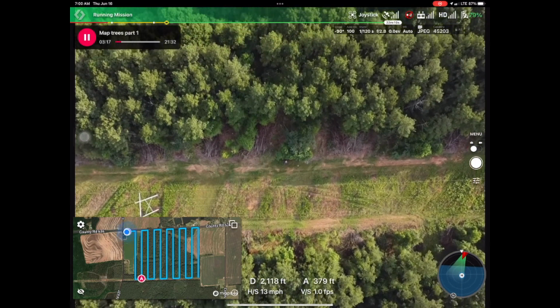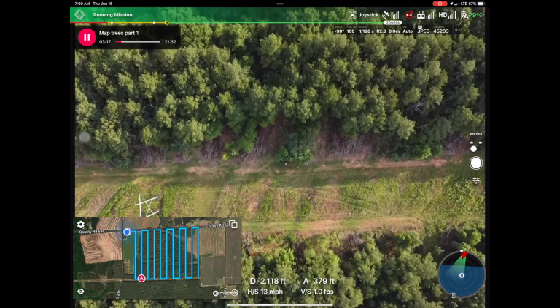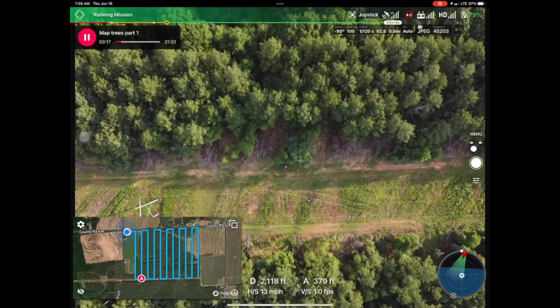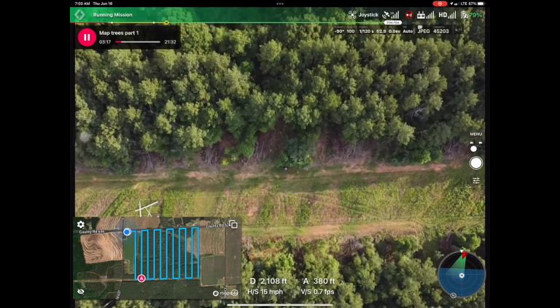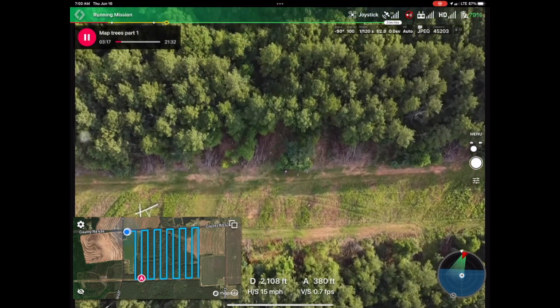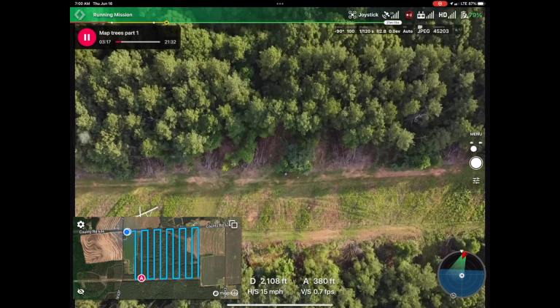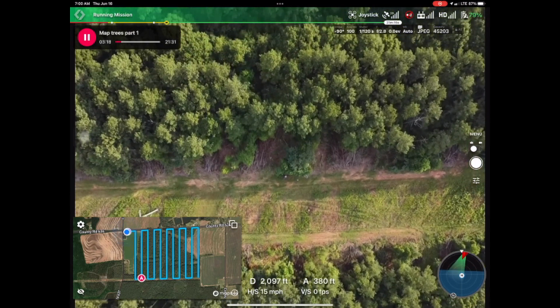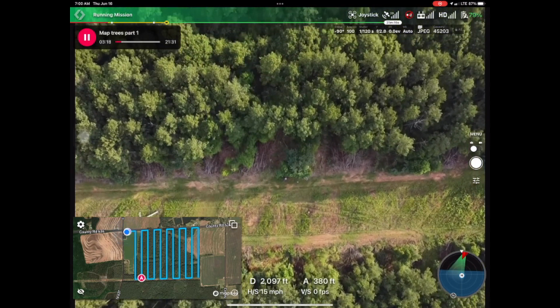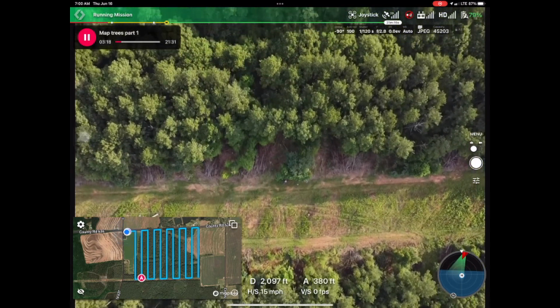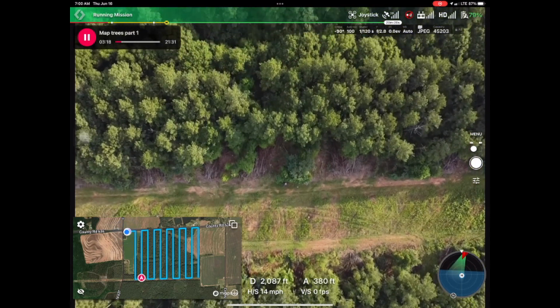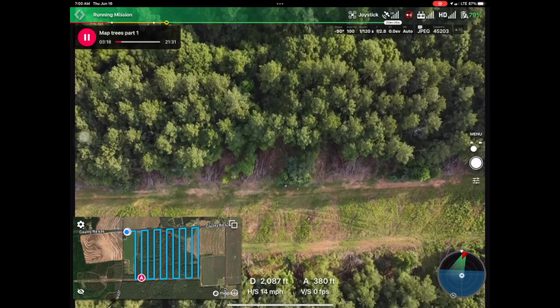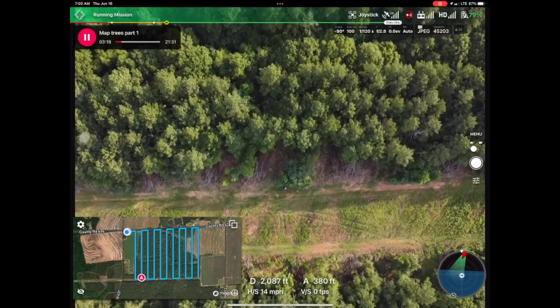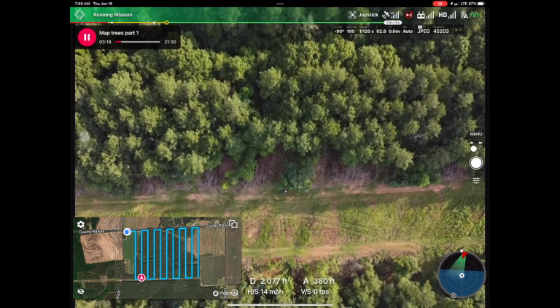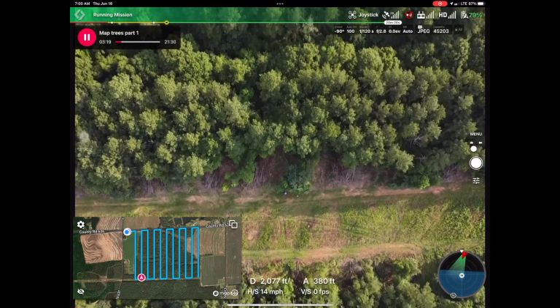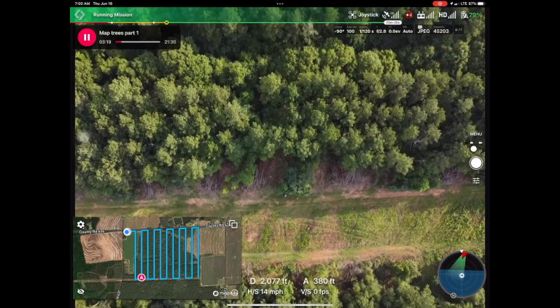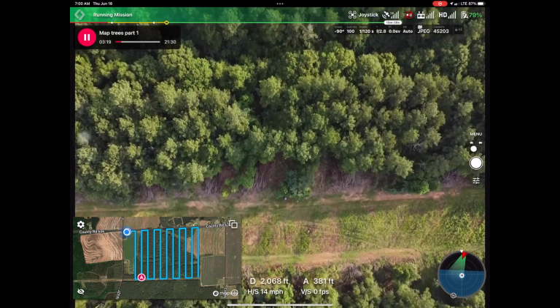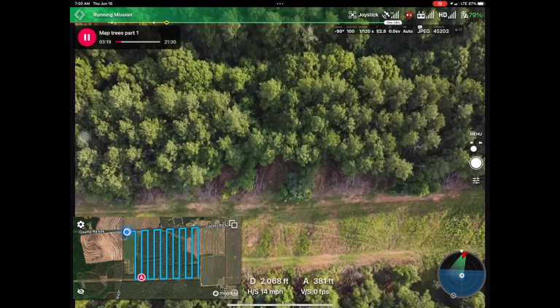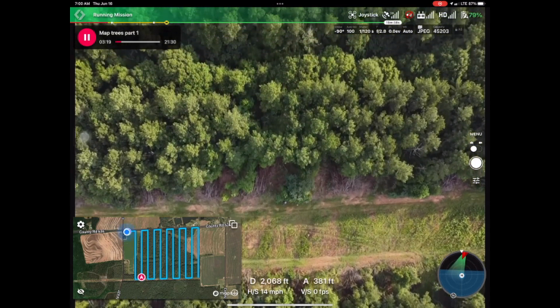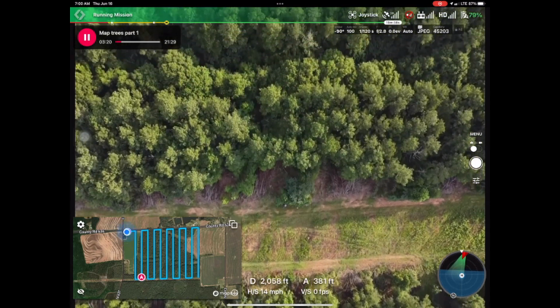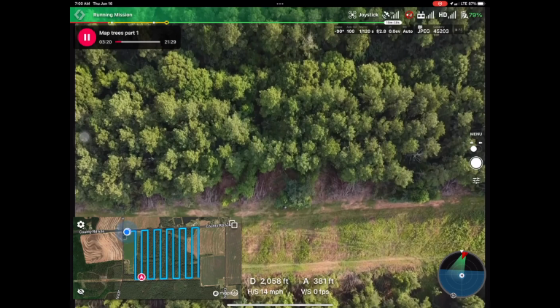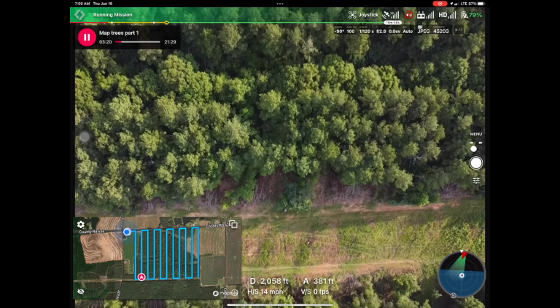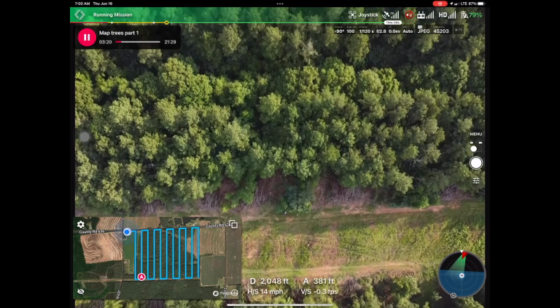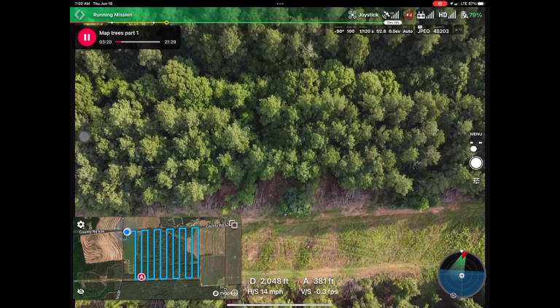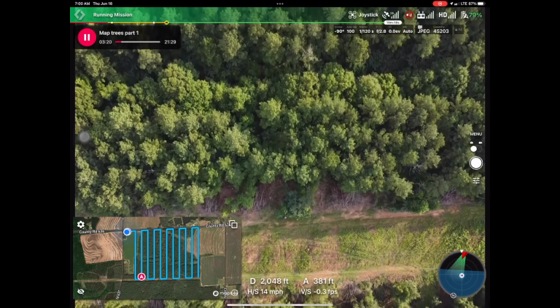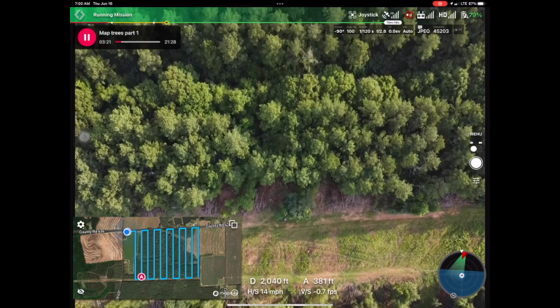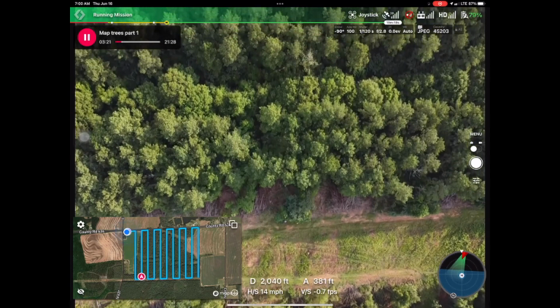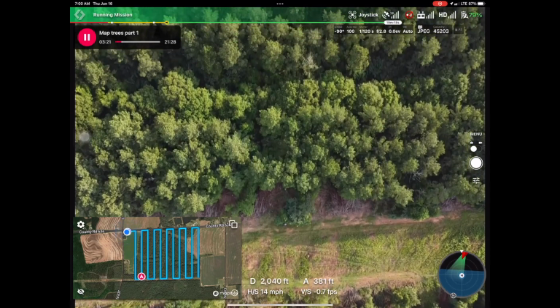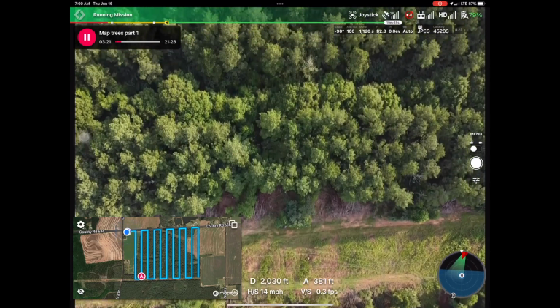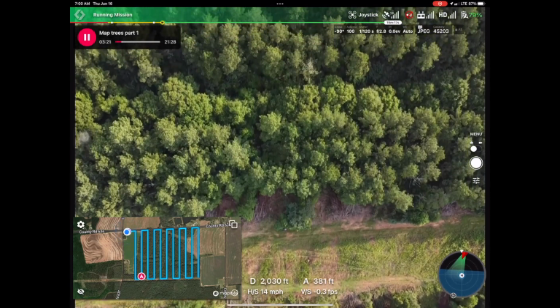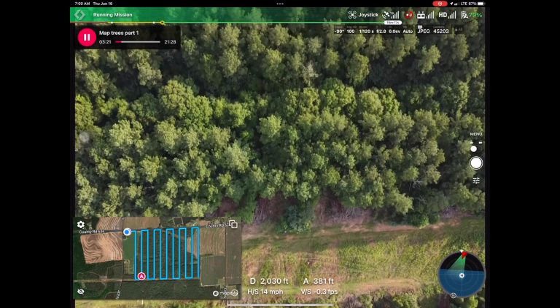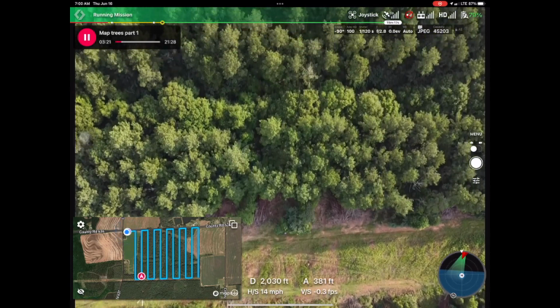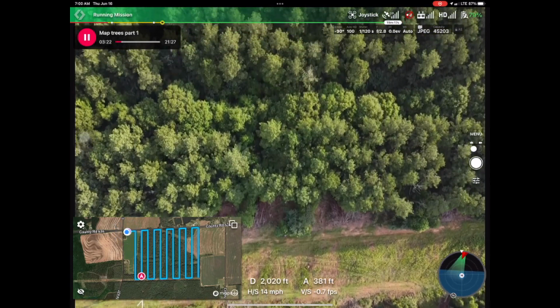We'll speed the process up so you can watch the drone footage as we capture the images along the trail.